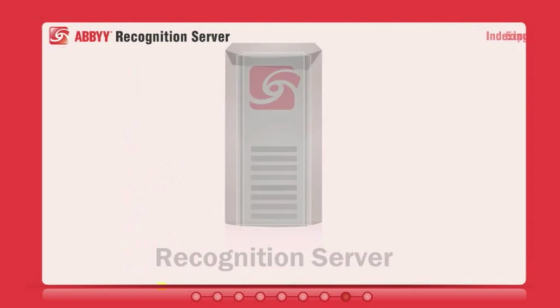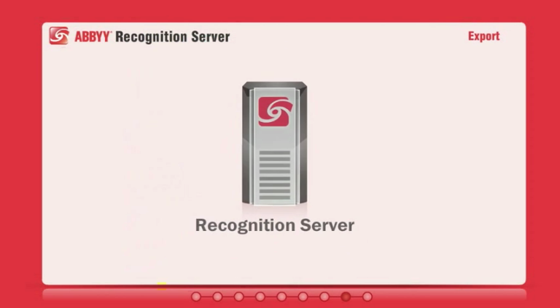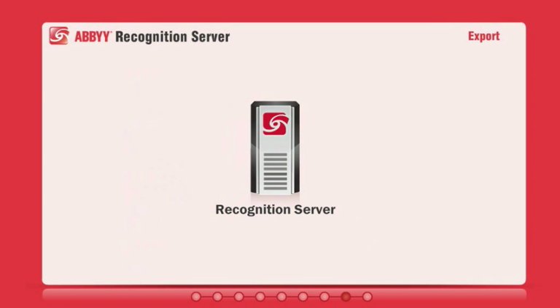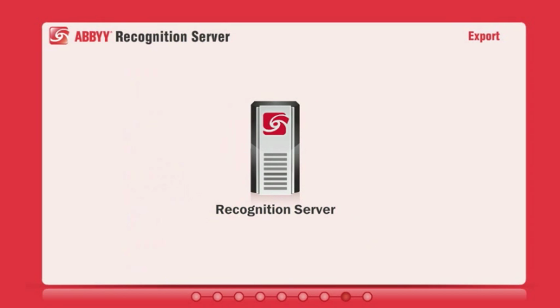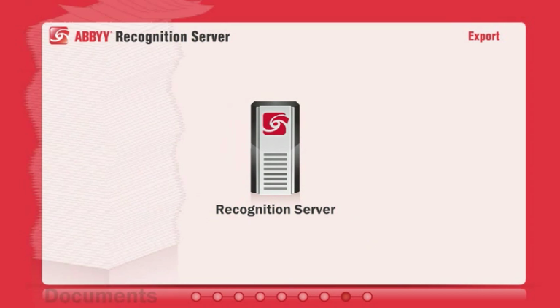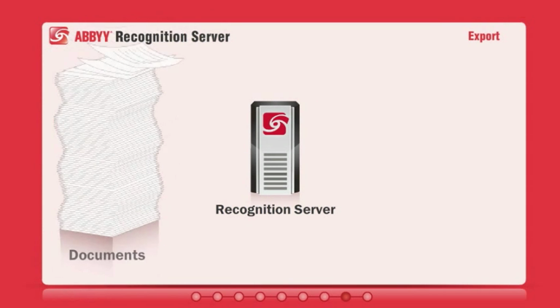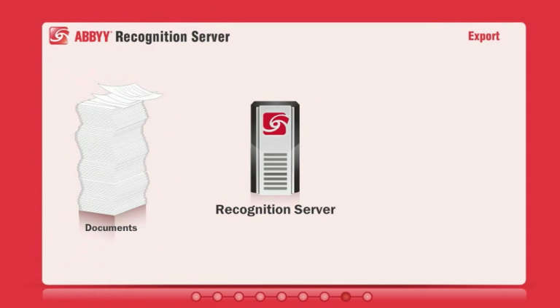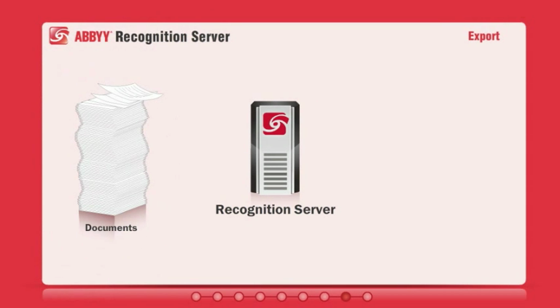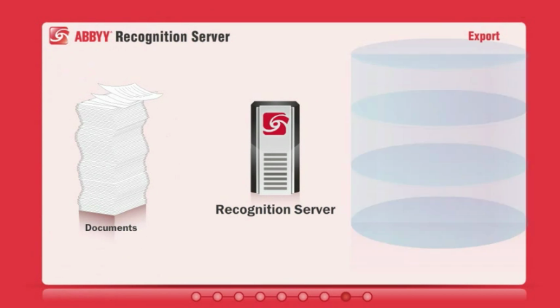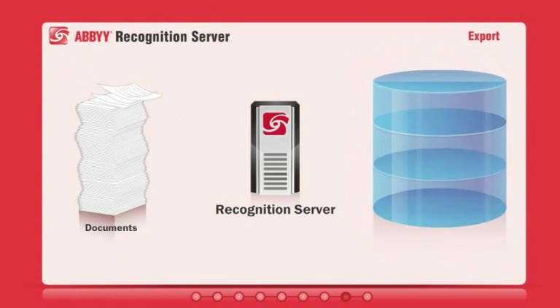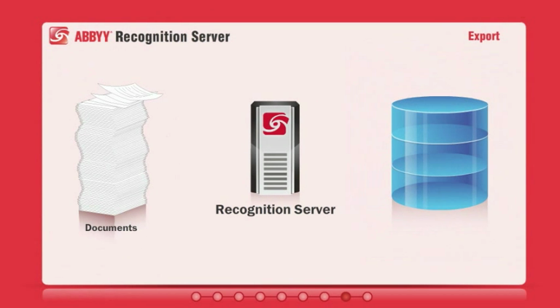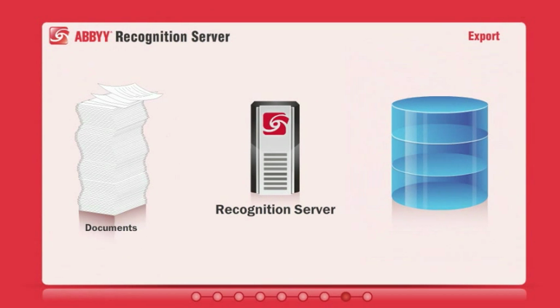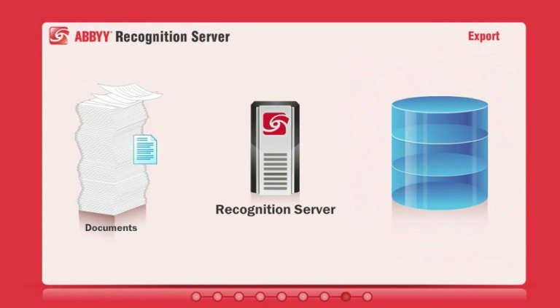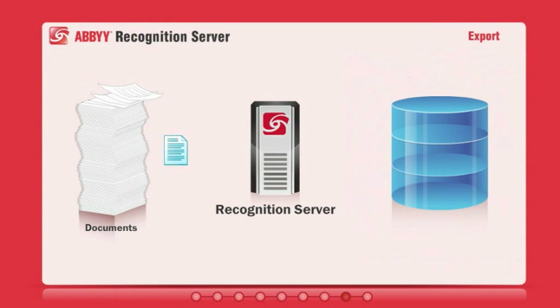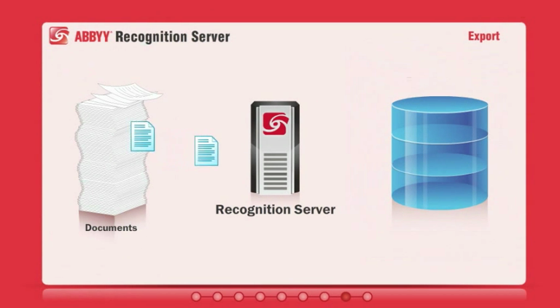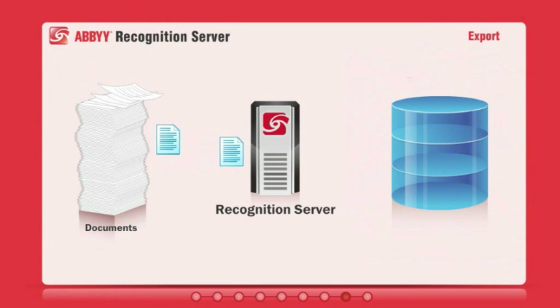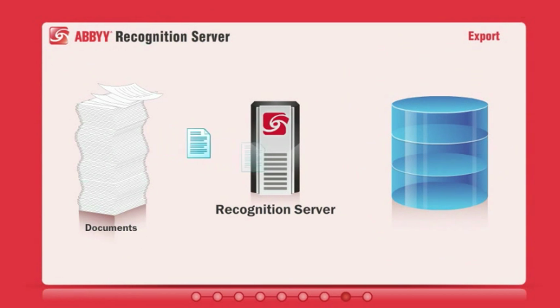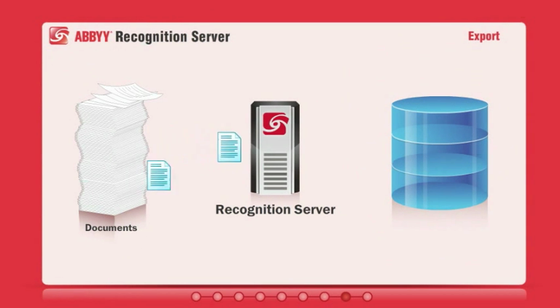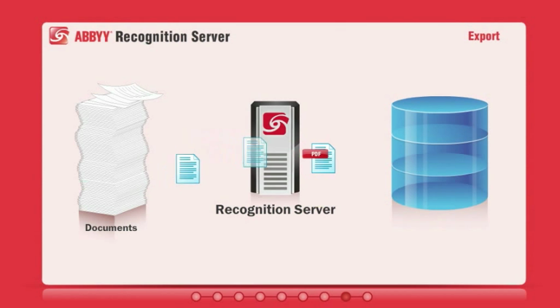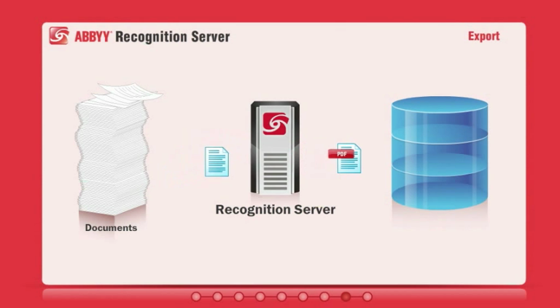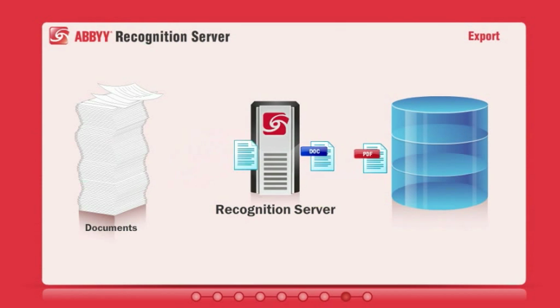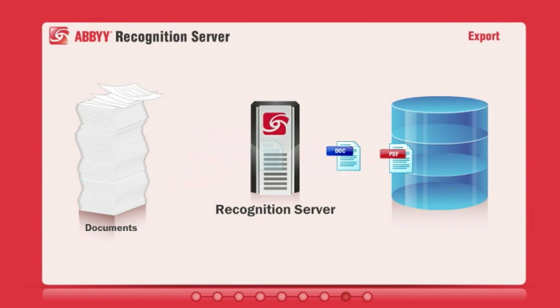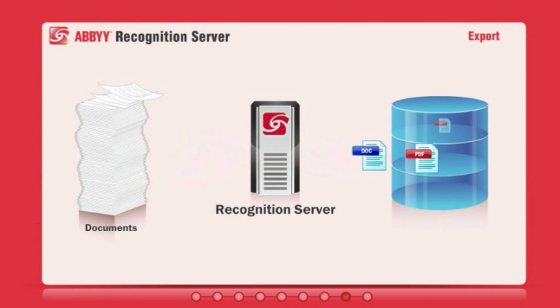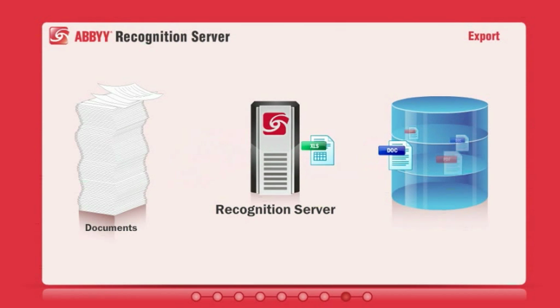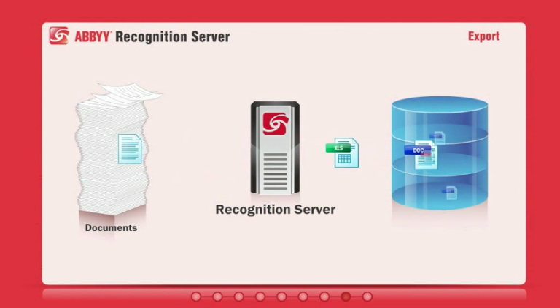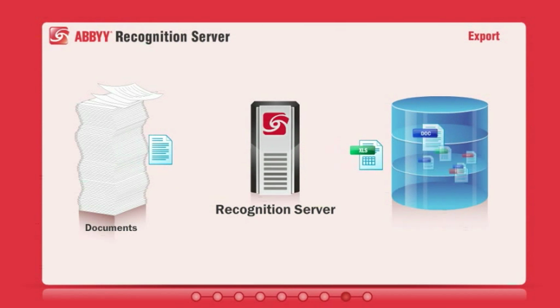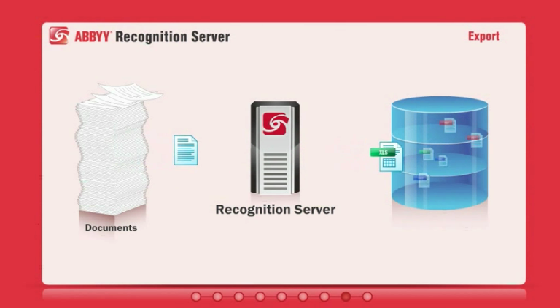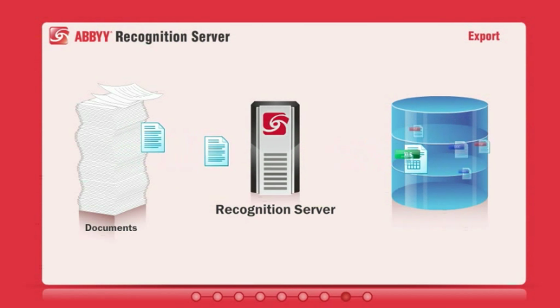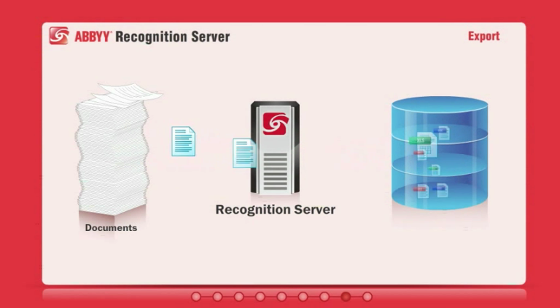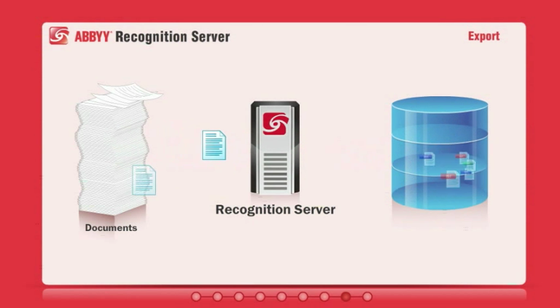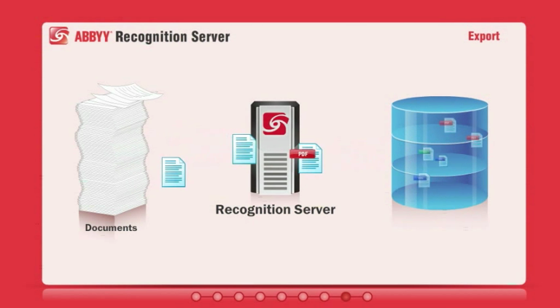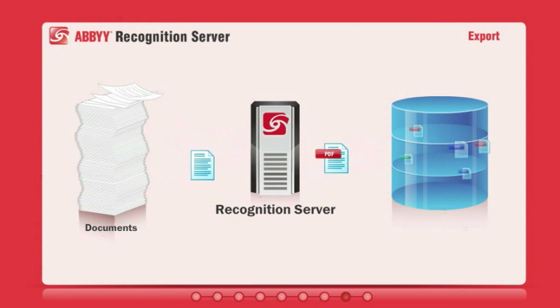After processing, documents and data are sent to document storage, a document management system, or other archive.